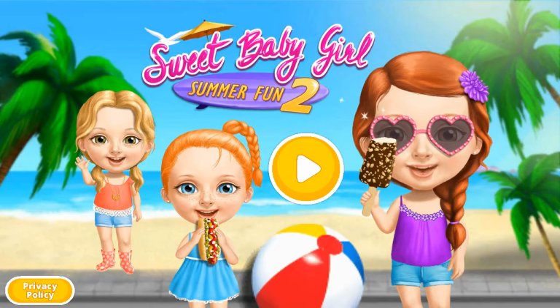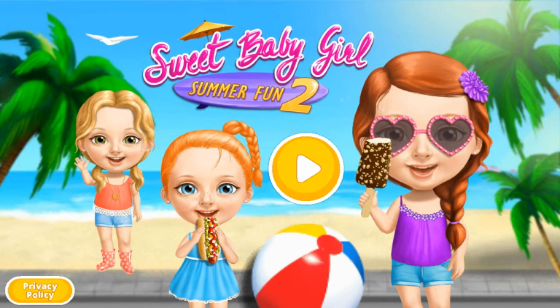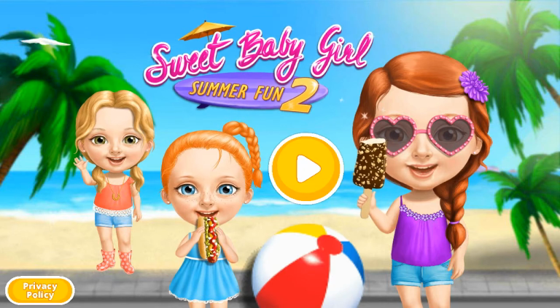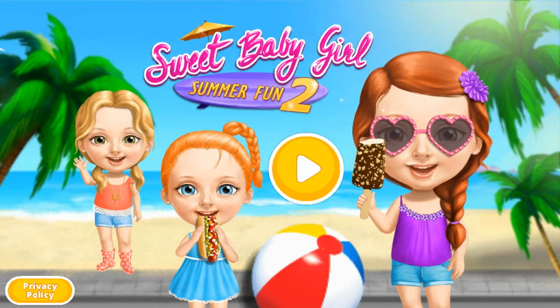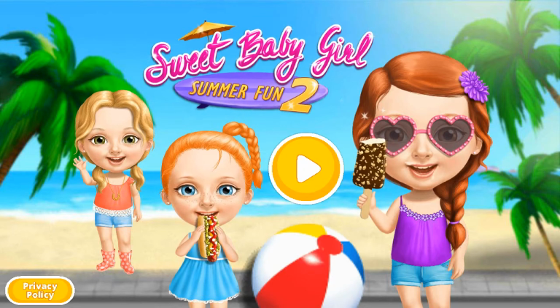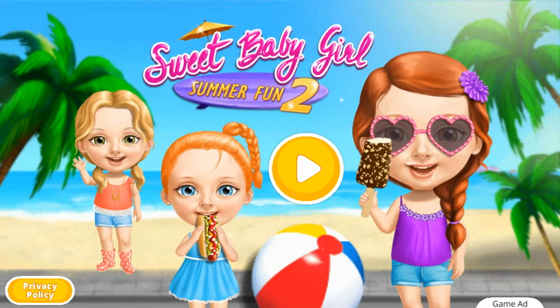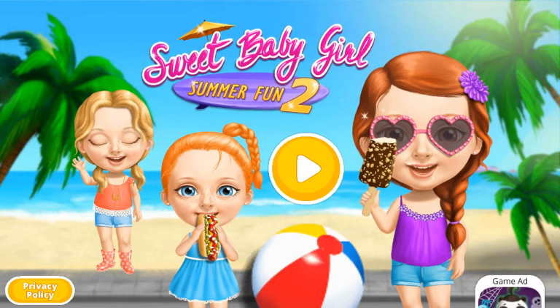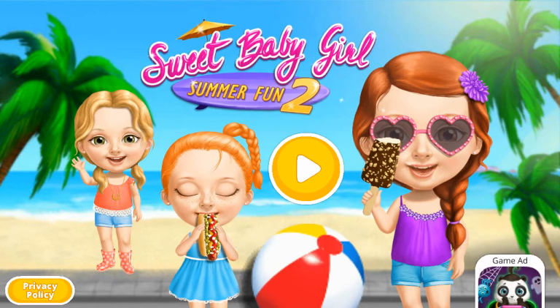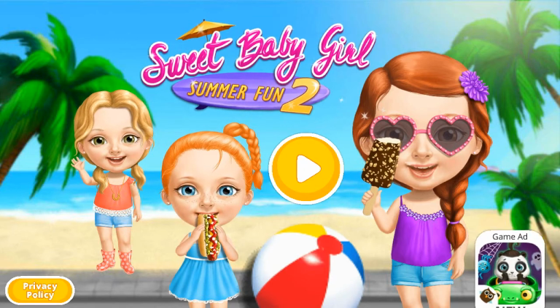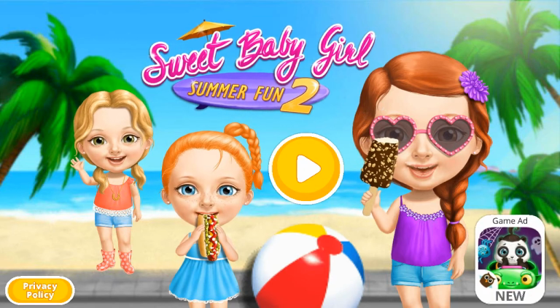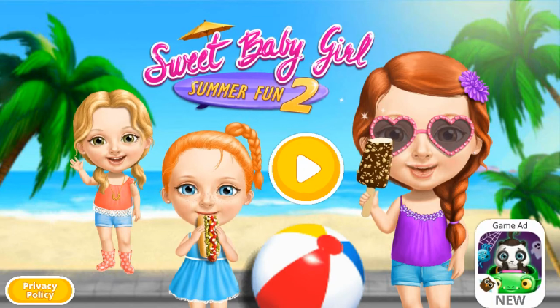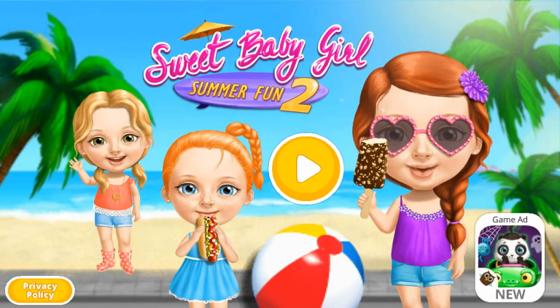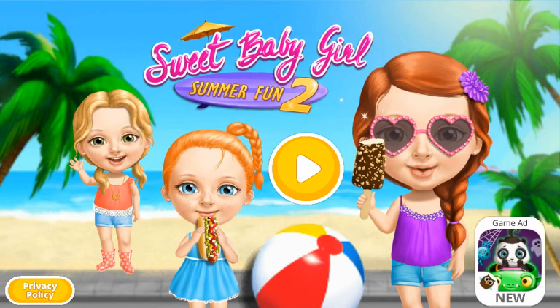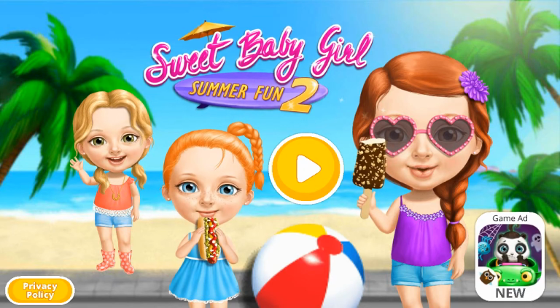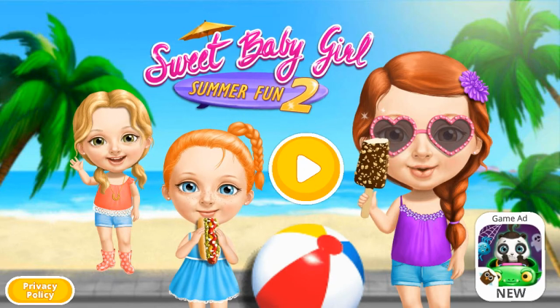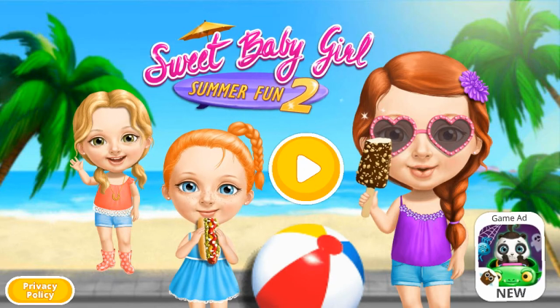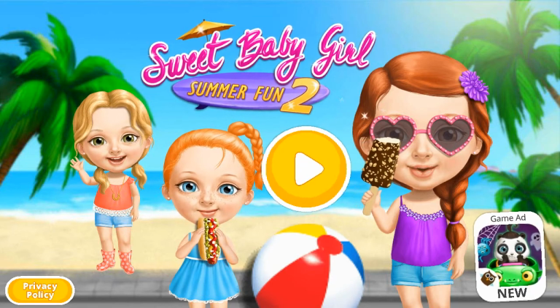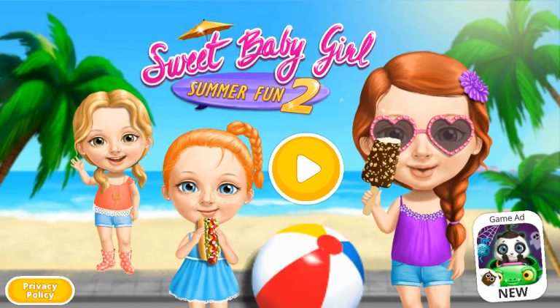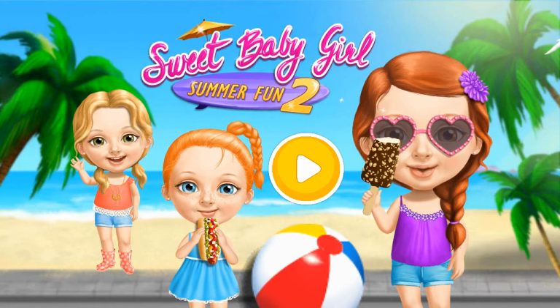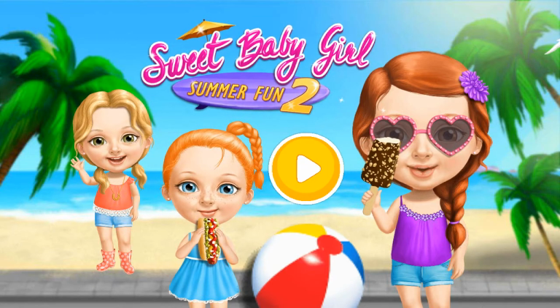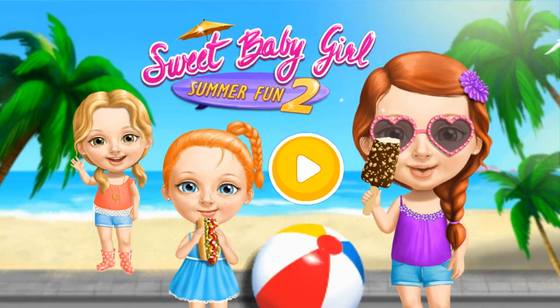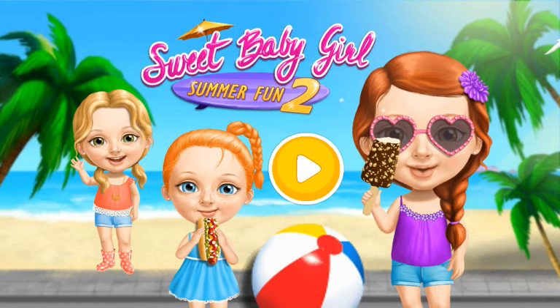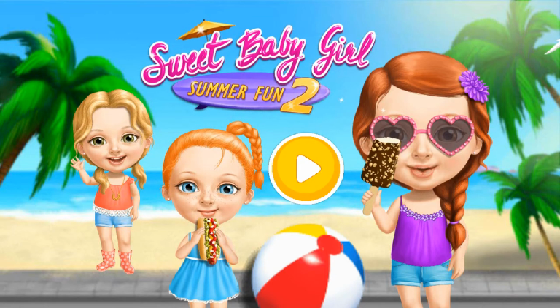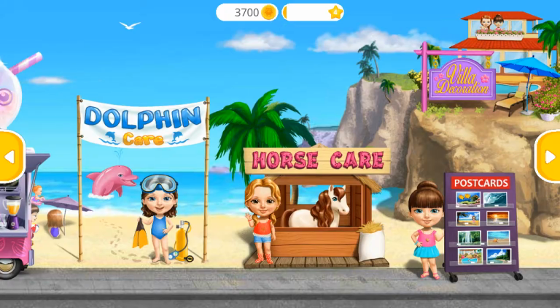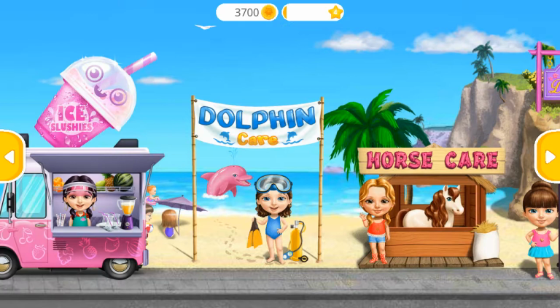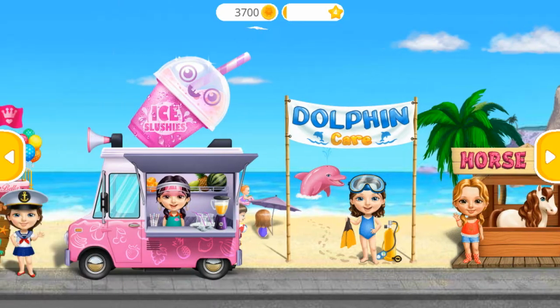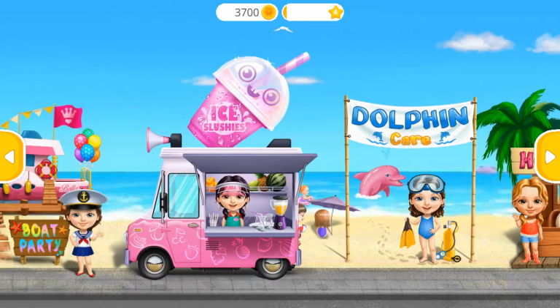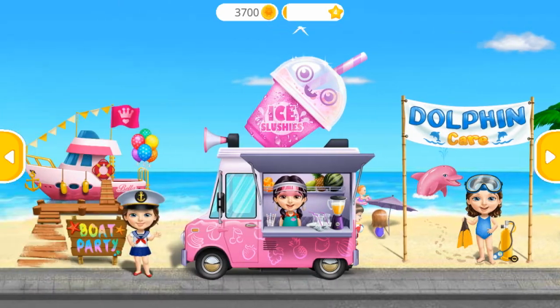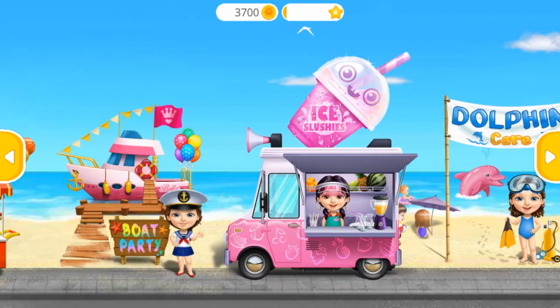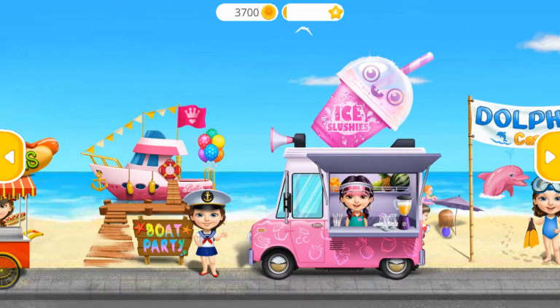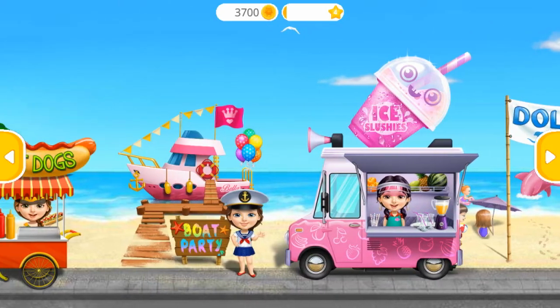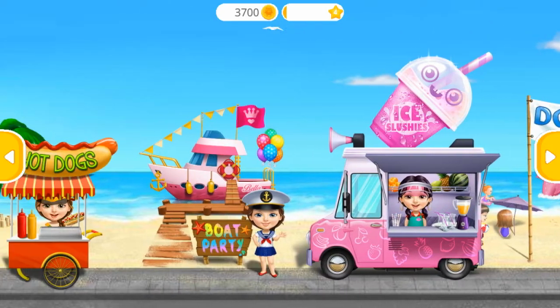Sweet baby girl's summer fun too! Welcome back!